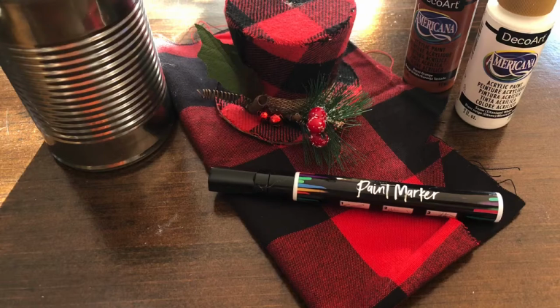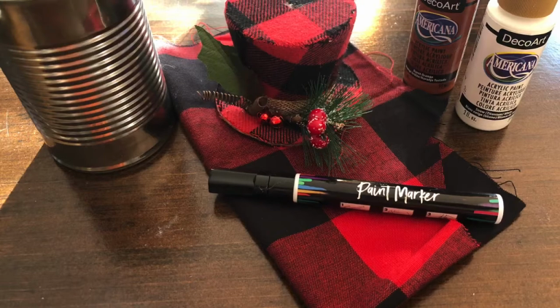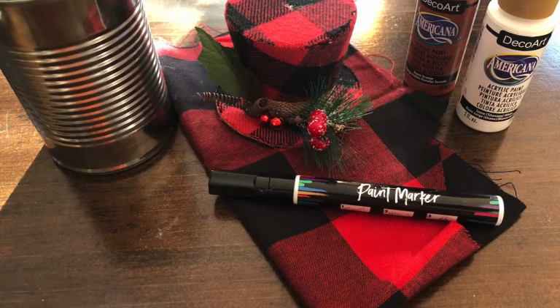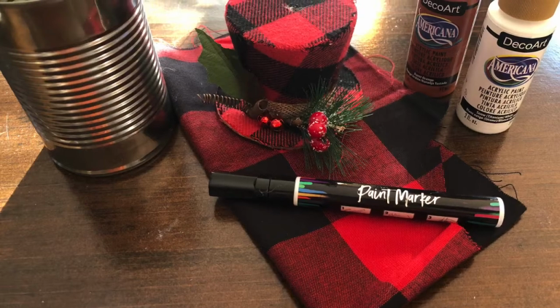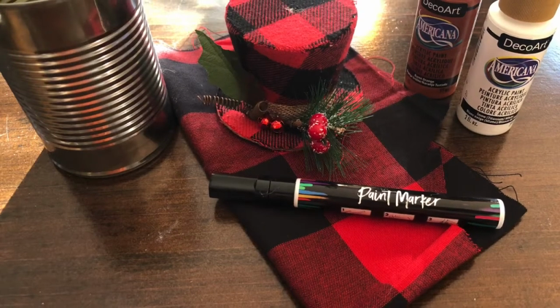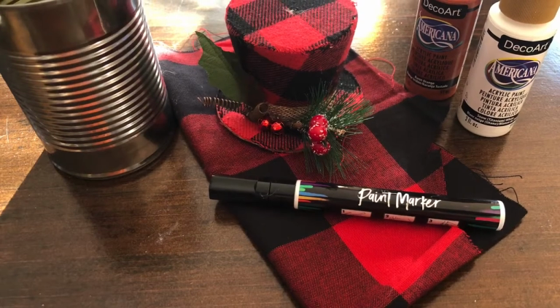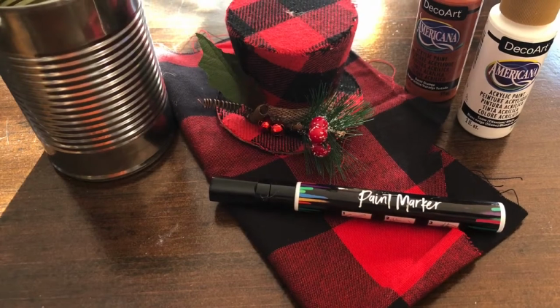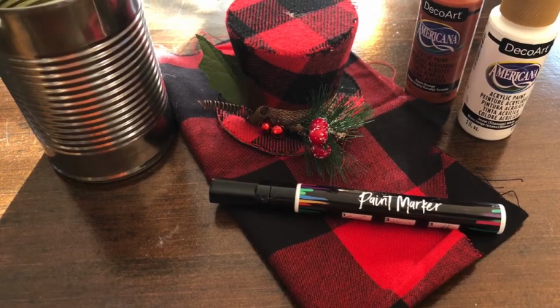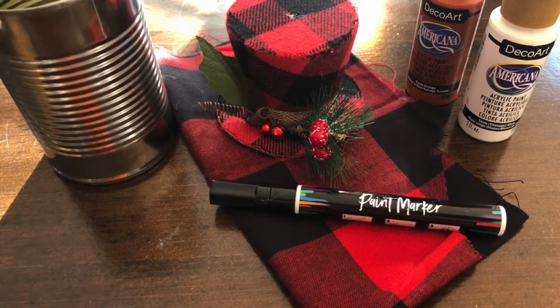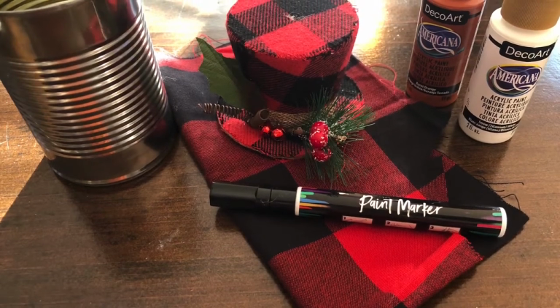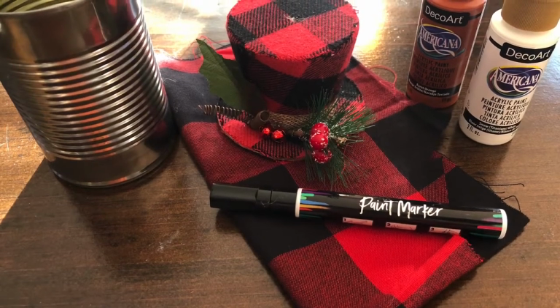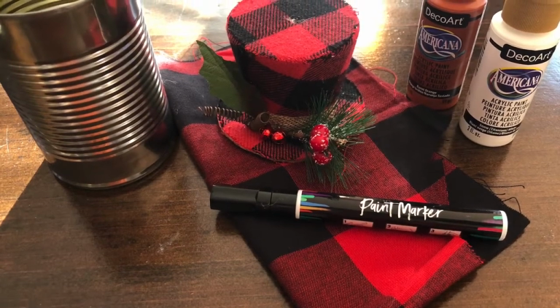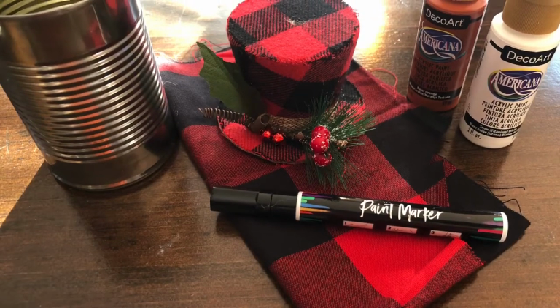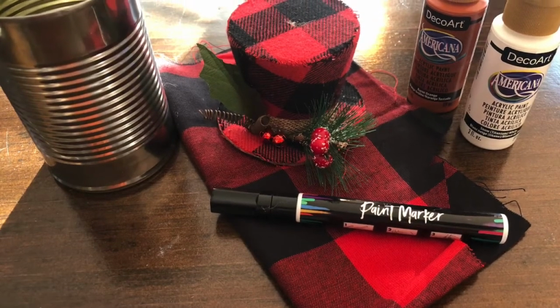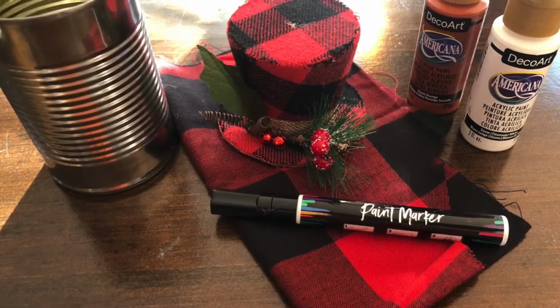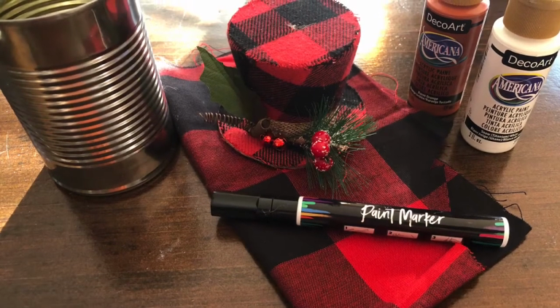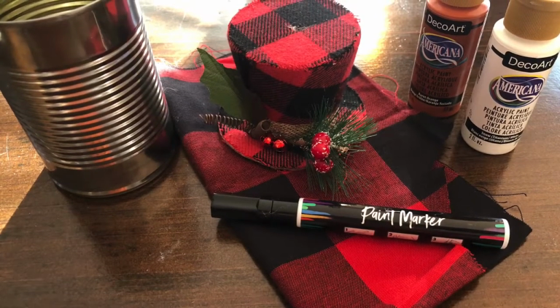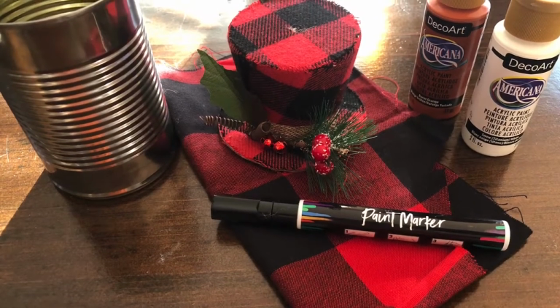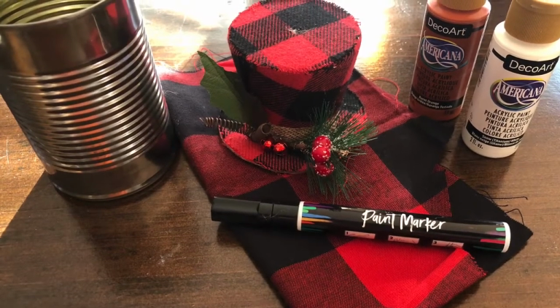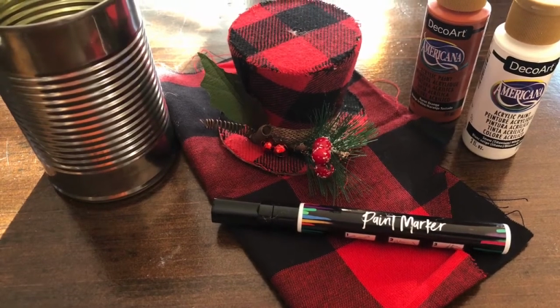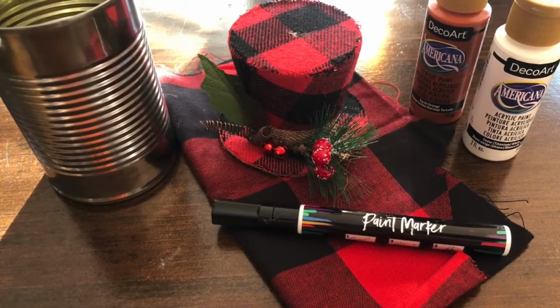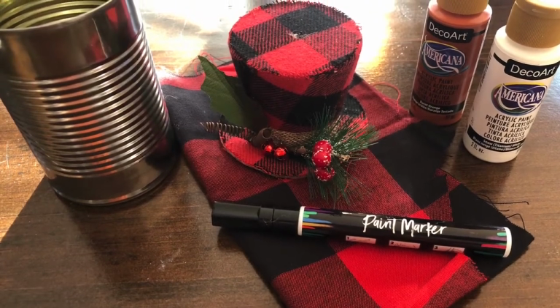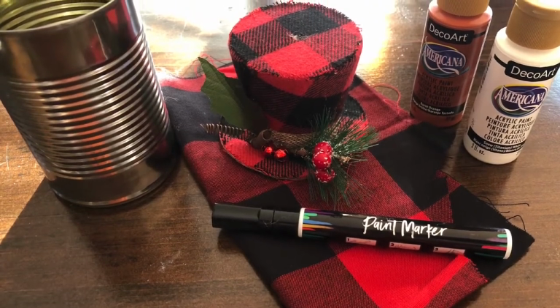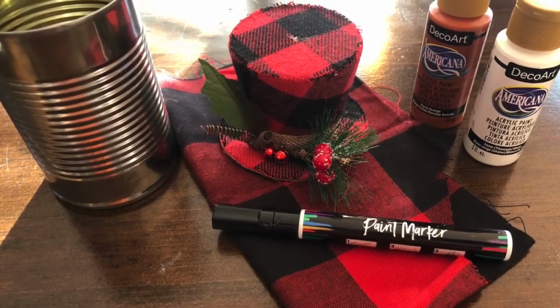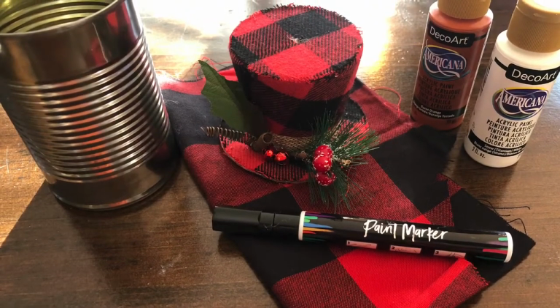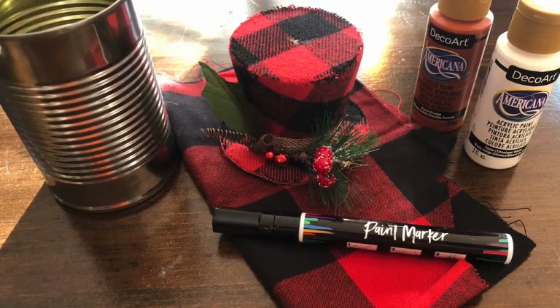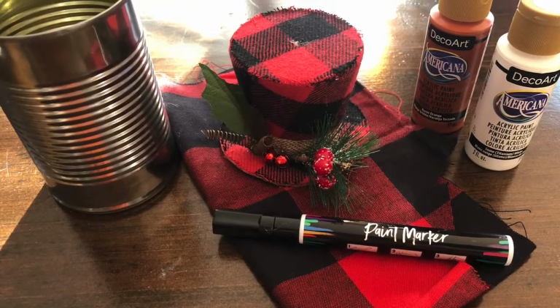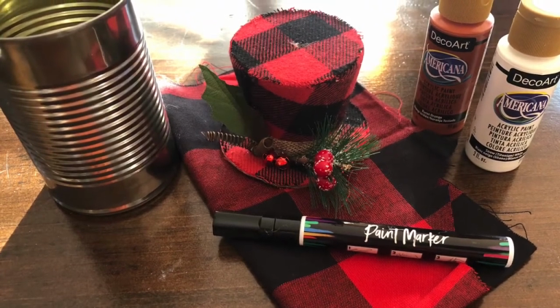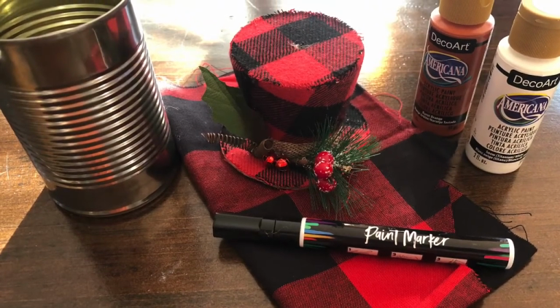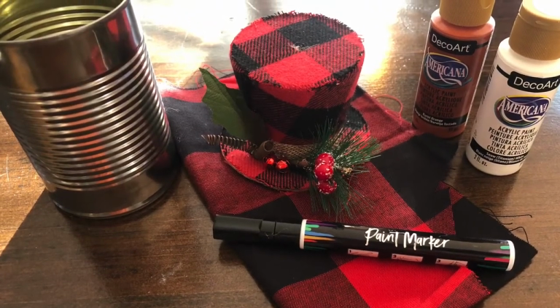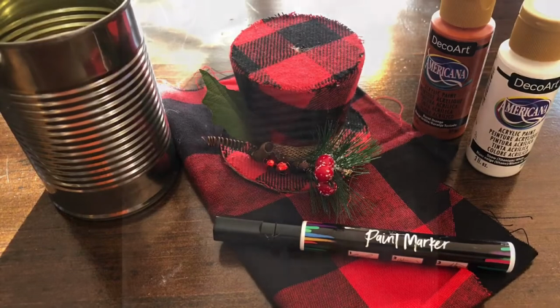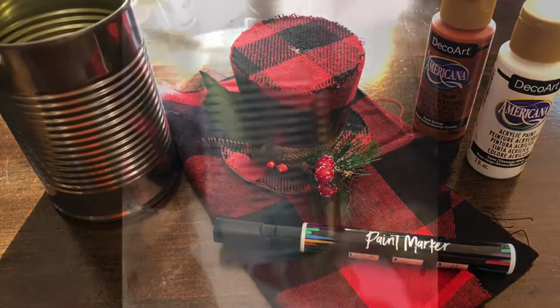Hey everybody, it's Janice with Creating Through Chaos, and today we're going to make a snowman out of a soup can and a Dollar Tree ornament.